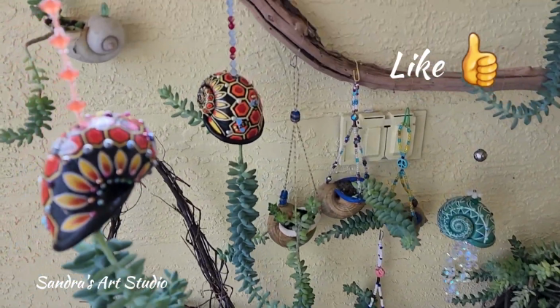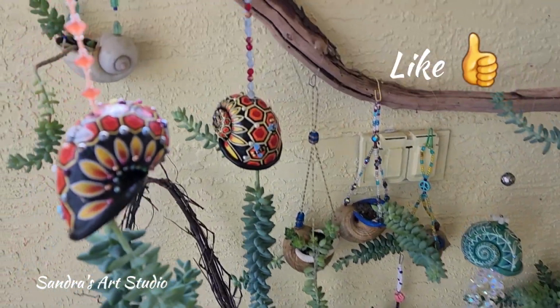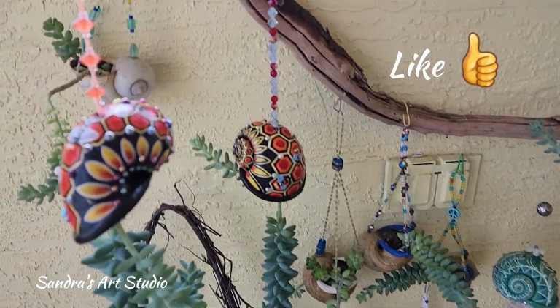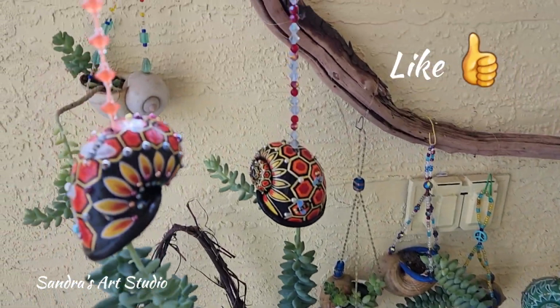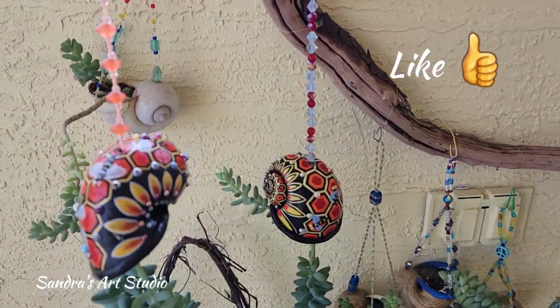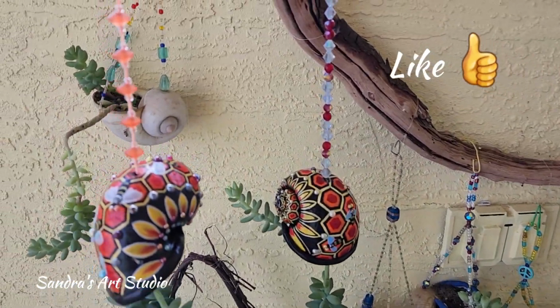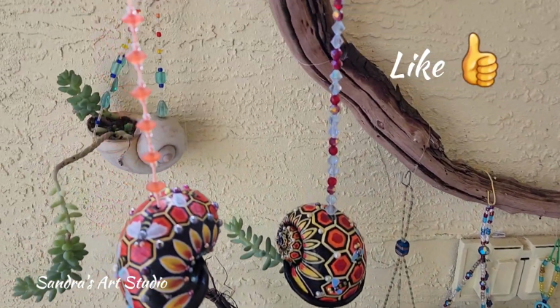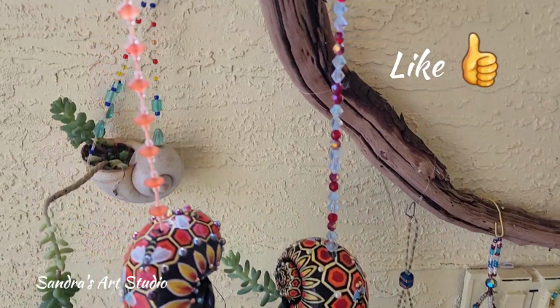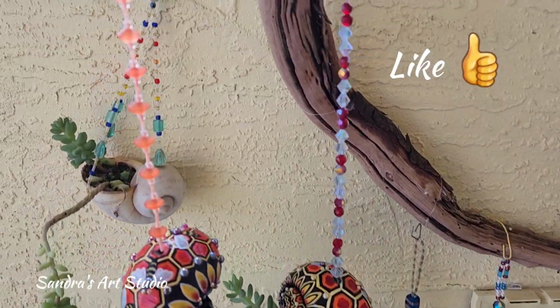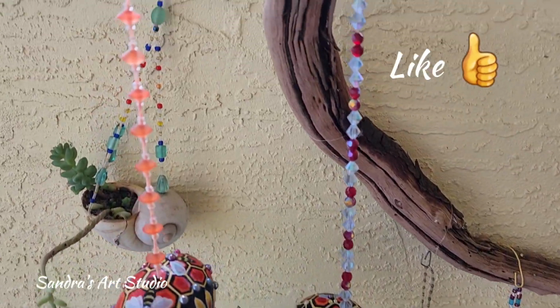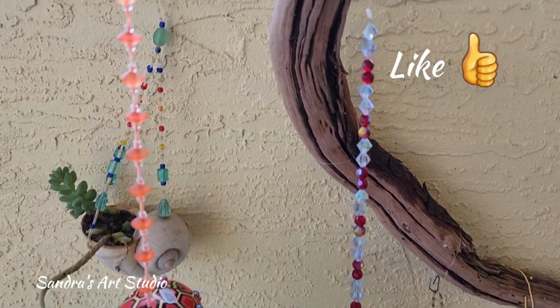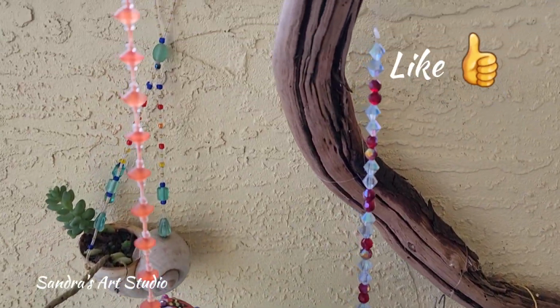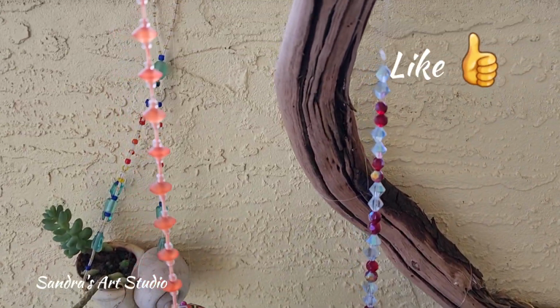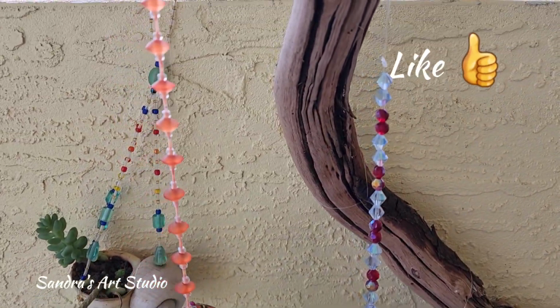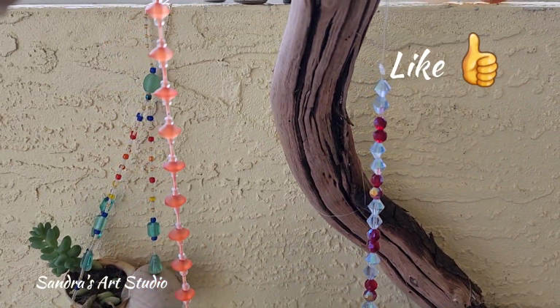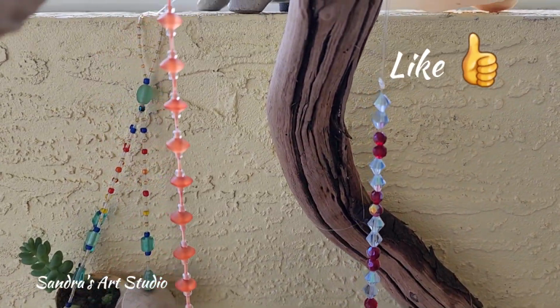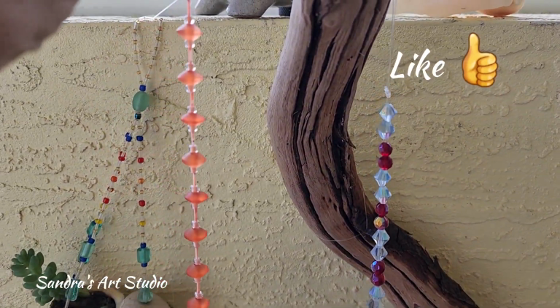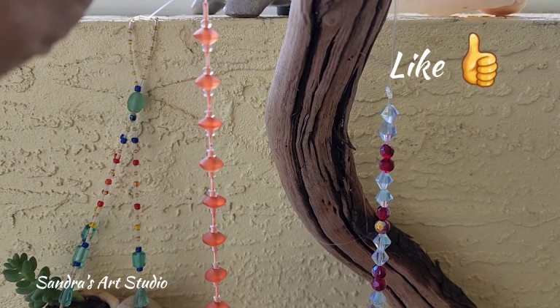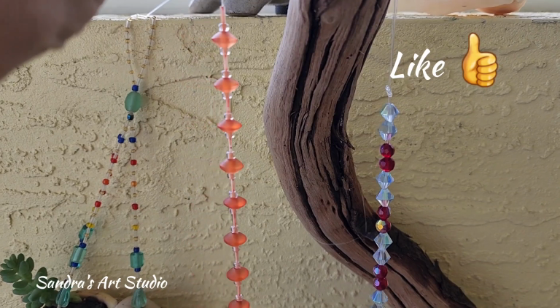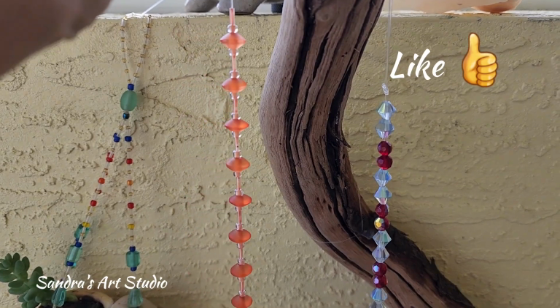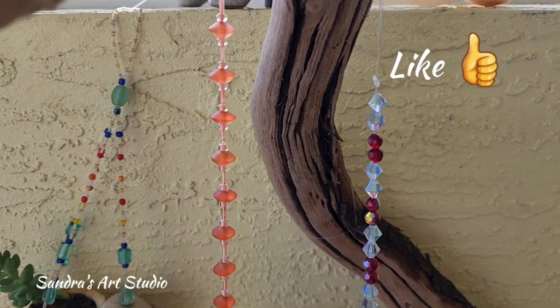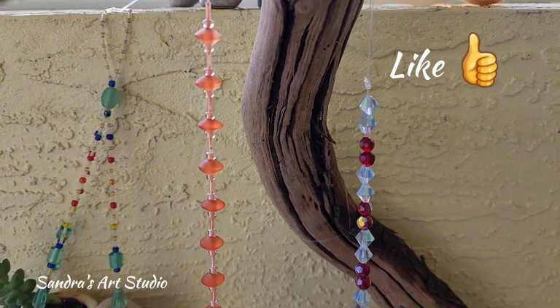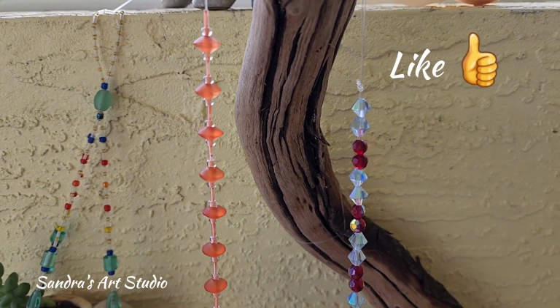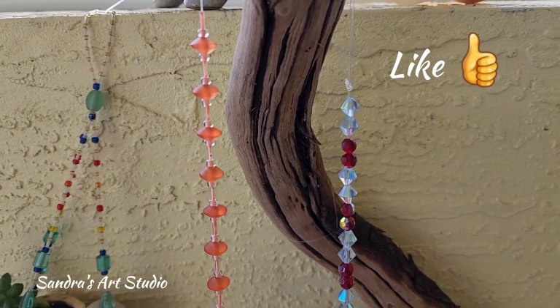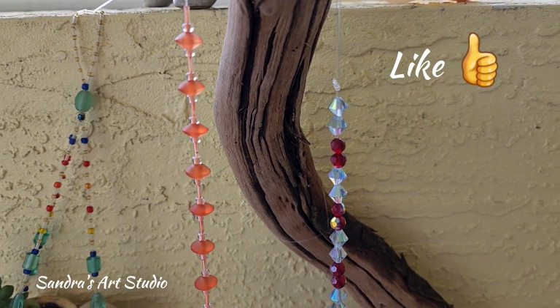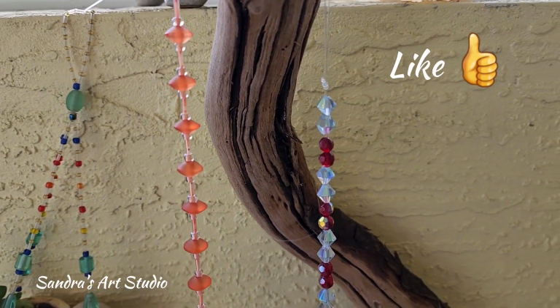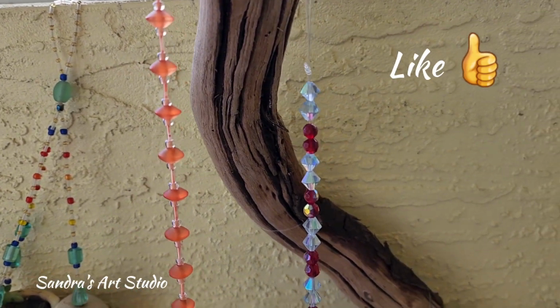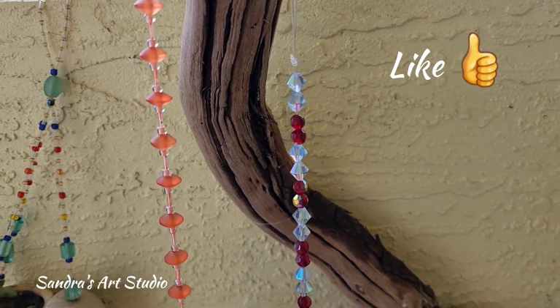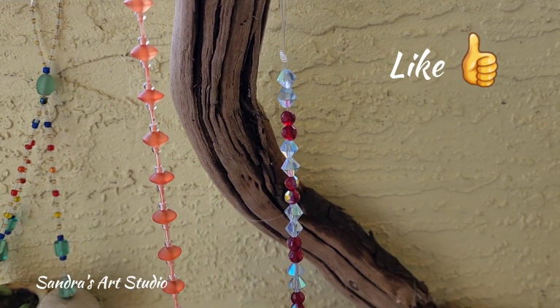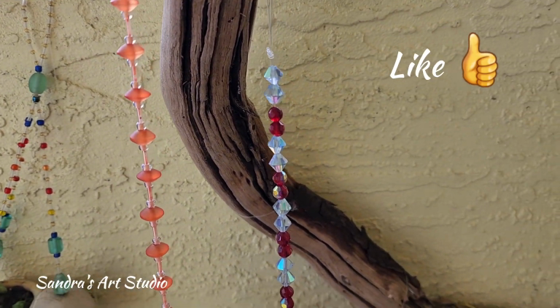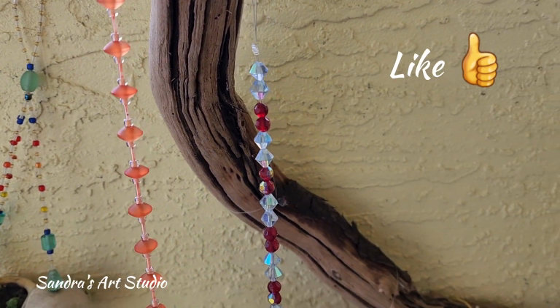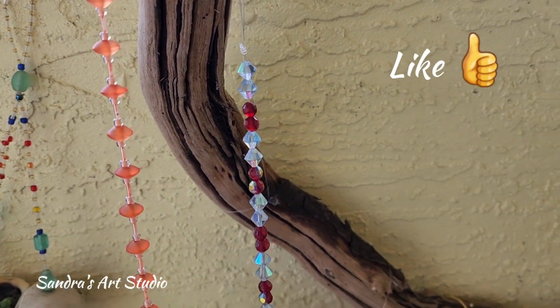What do you guys think? Give me a comment. If you'd like to see more projects like this, let me know.